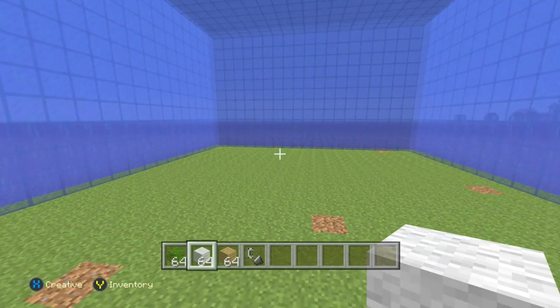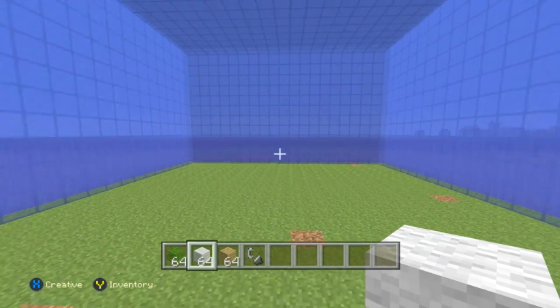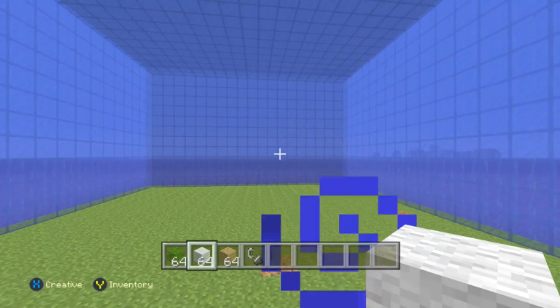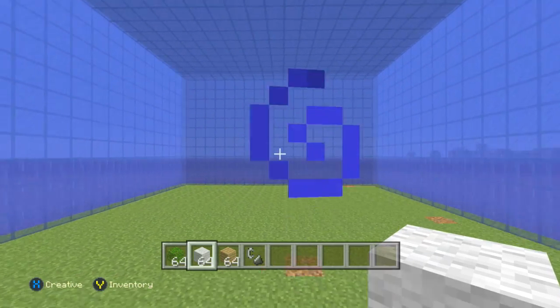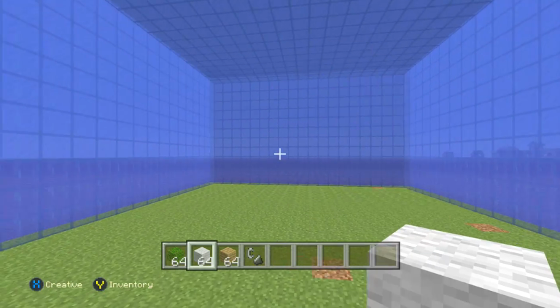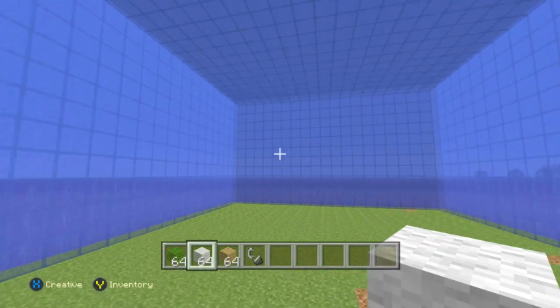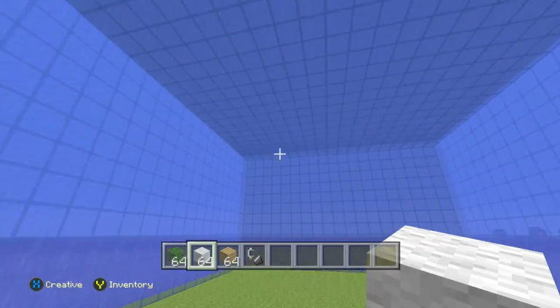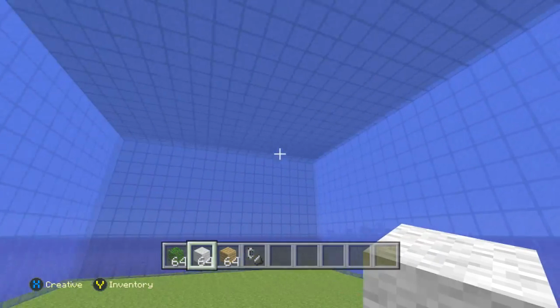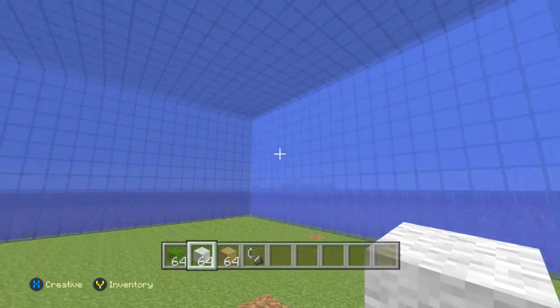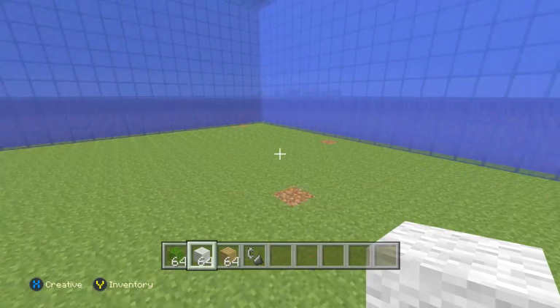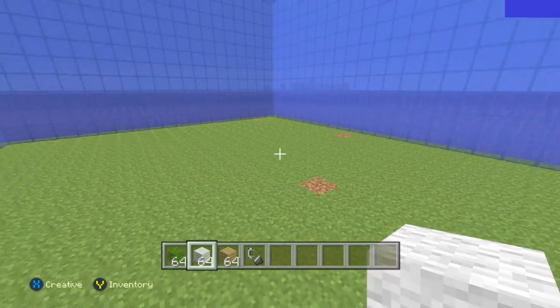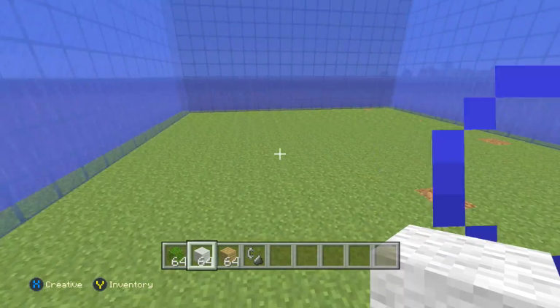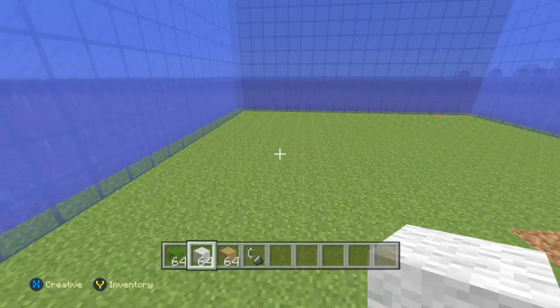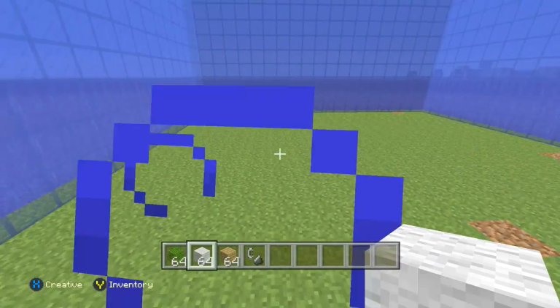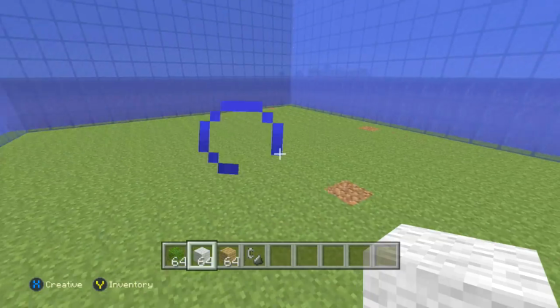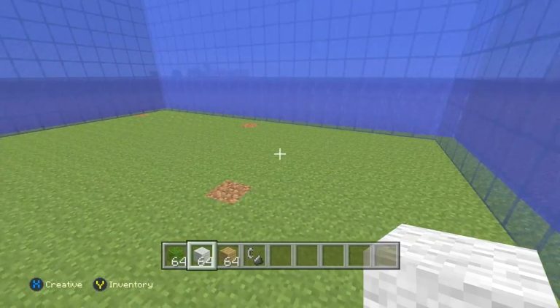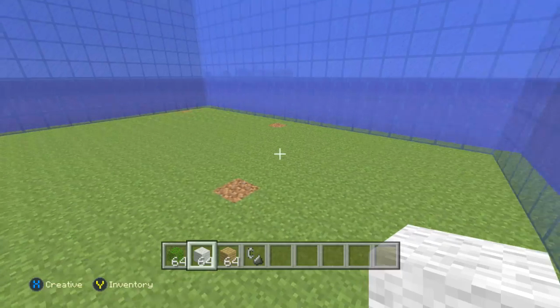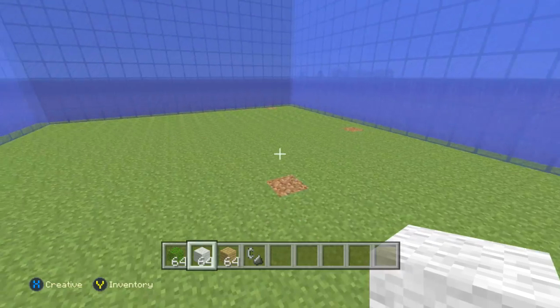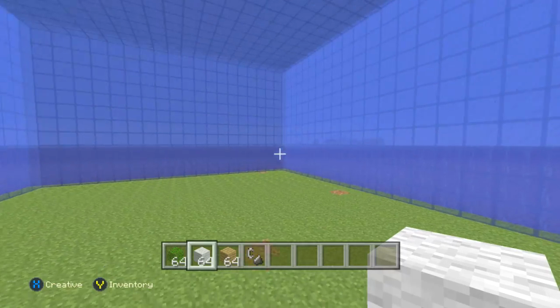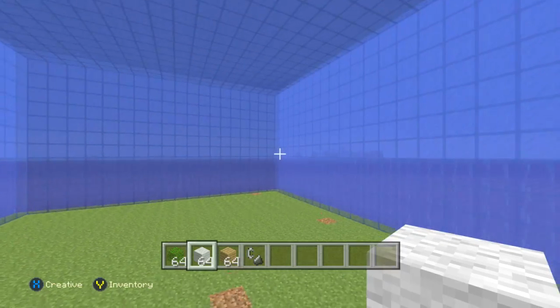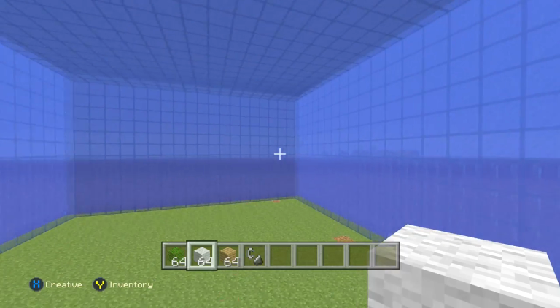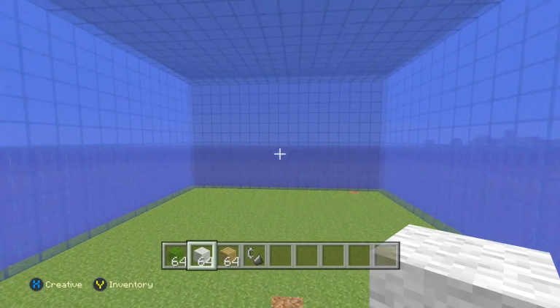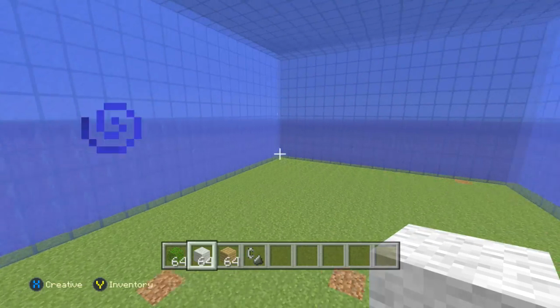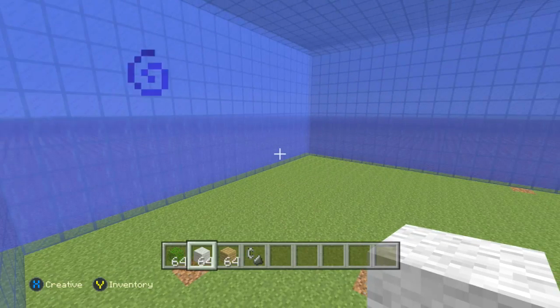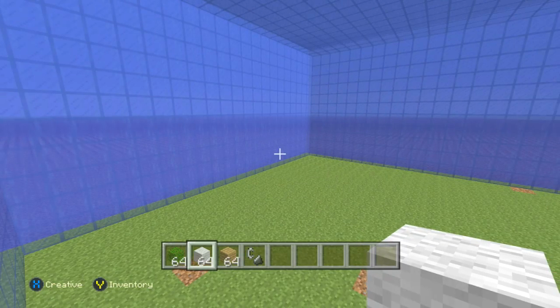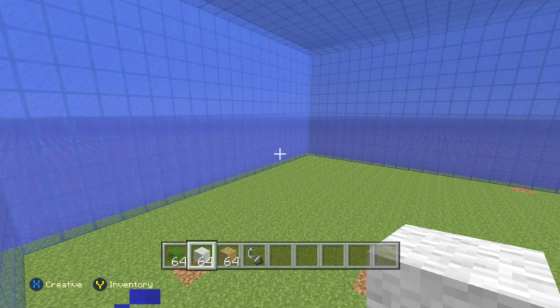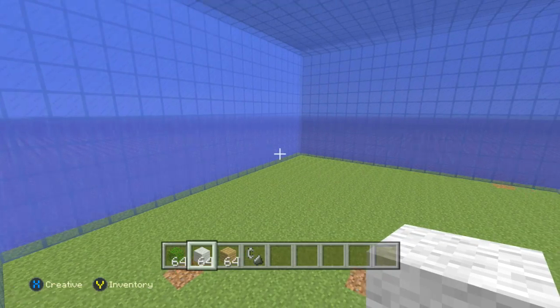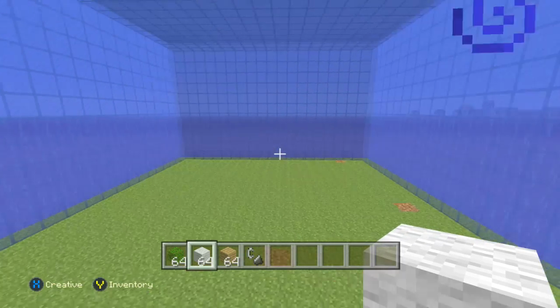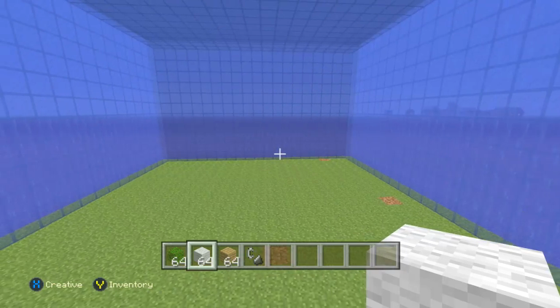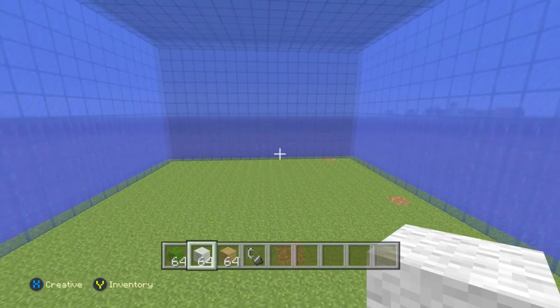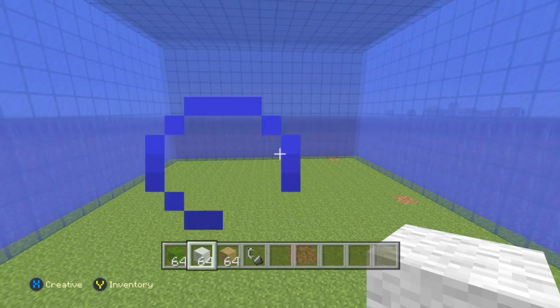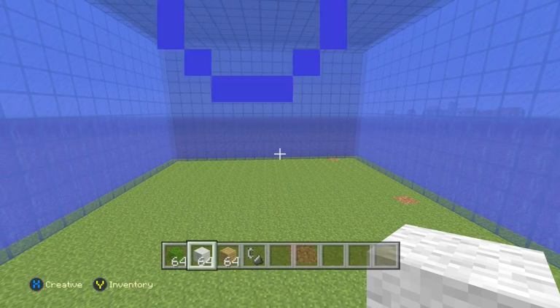What I did before was I showed you guys: put gravel everywhere and then use torches to remove the gravel, which is a really, really good idea.